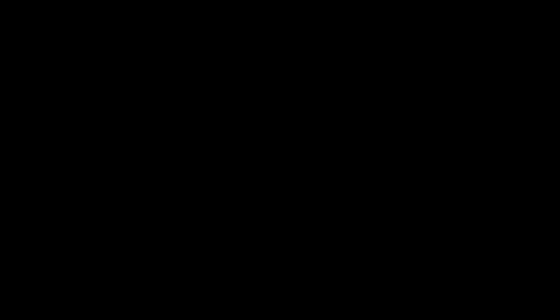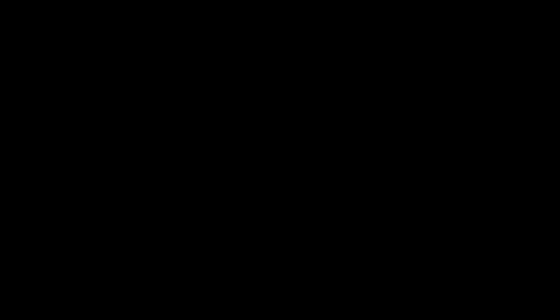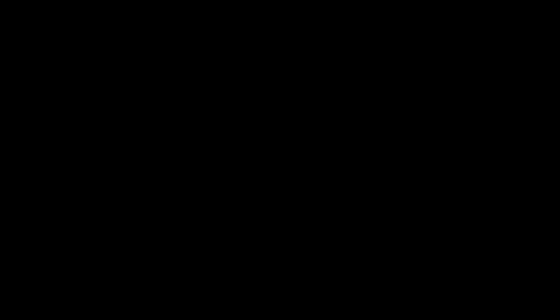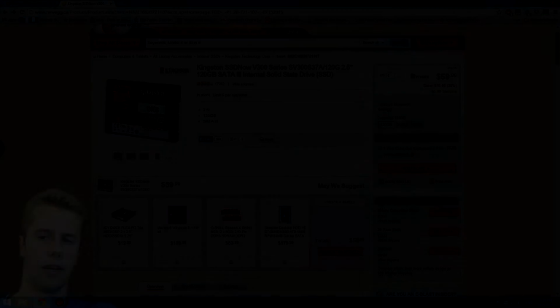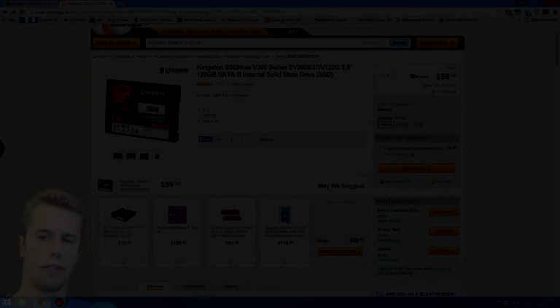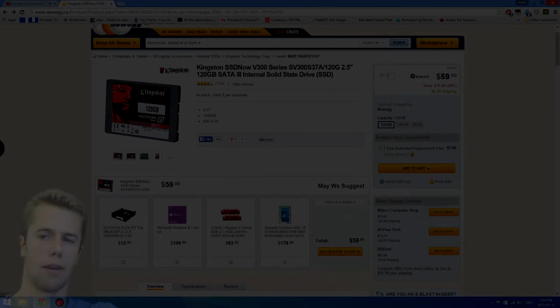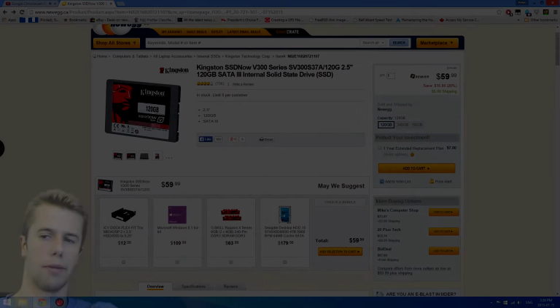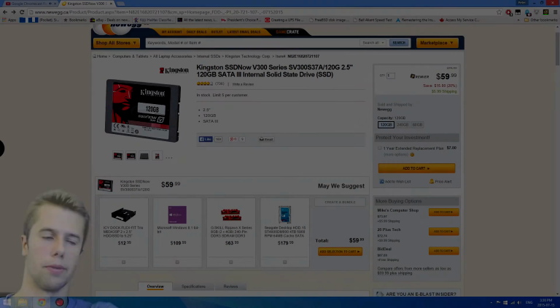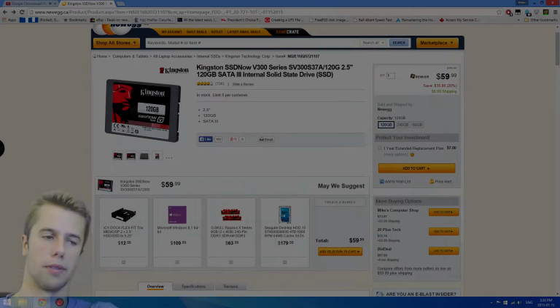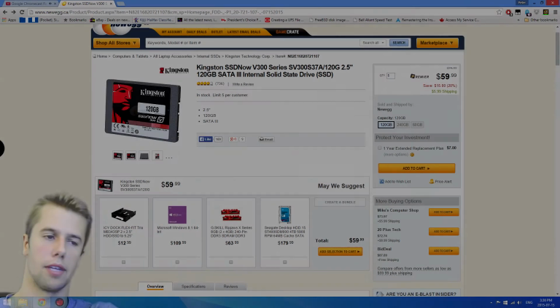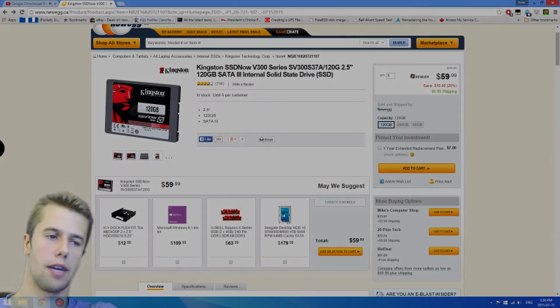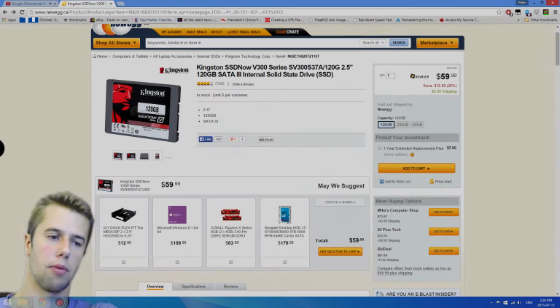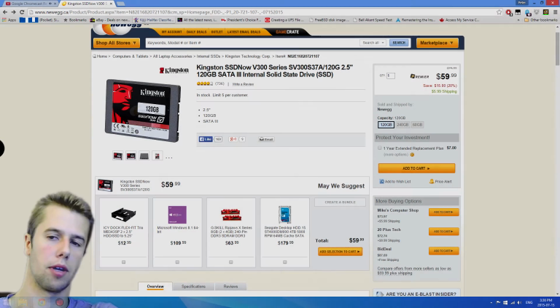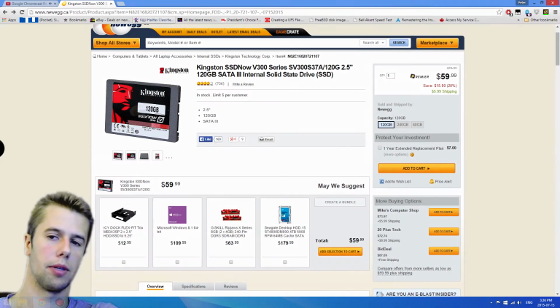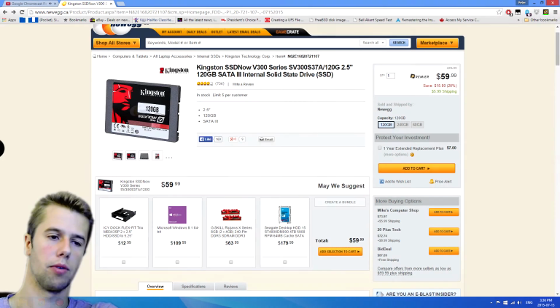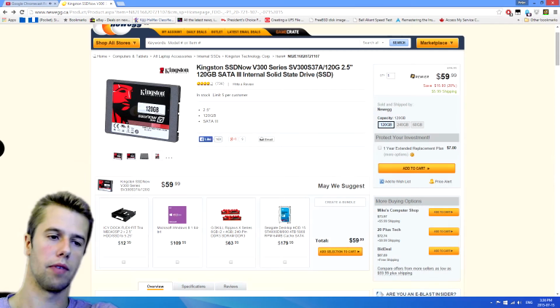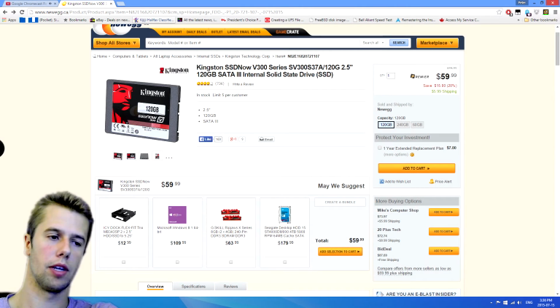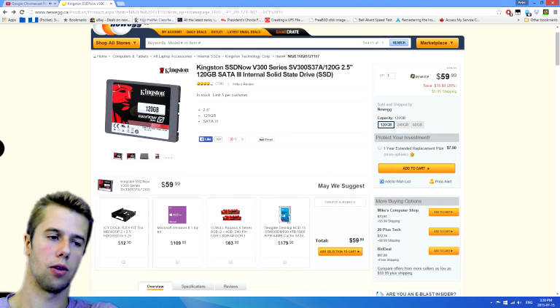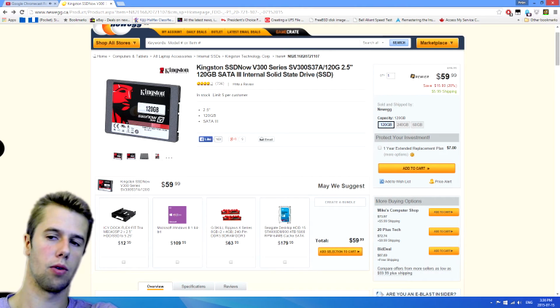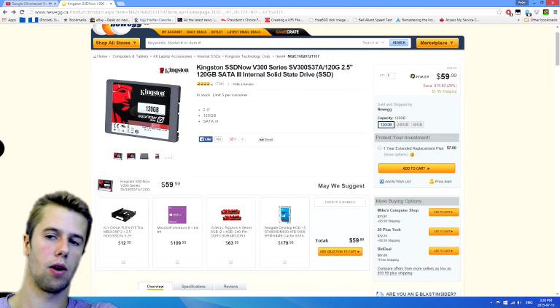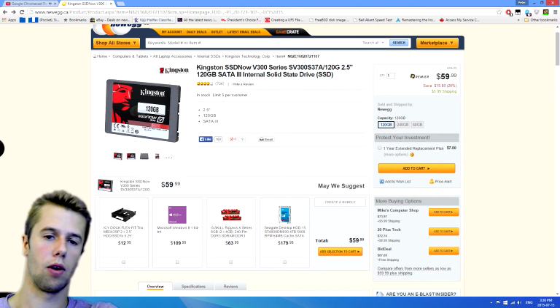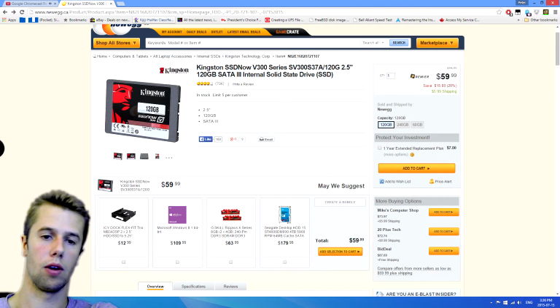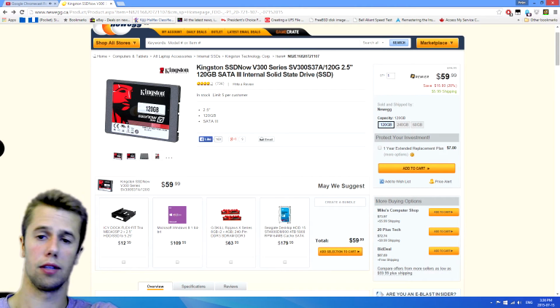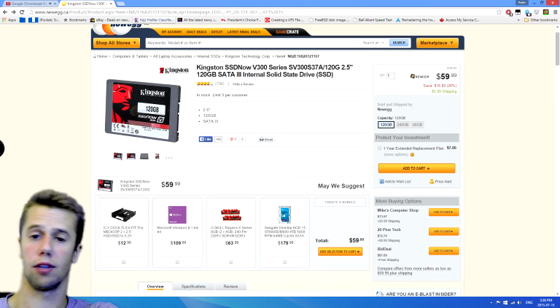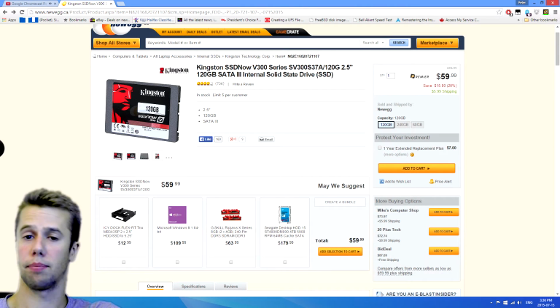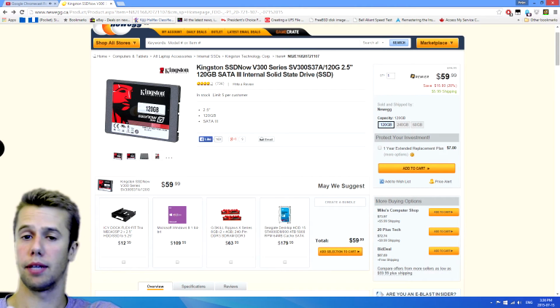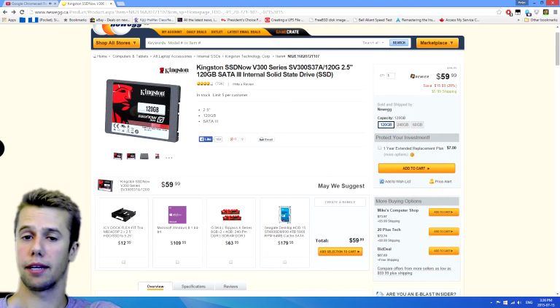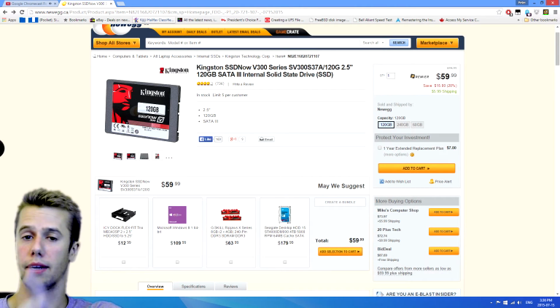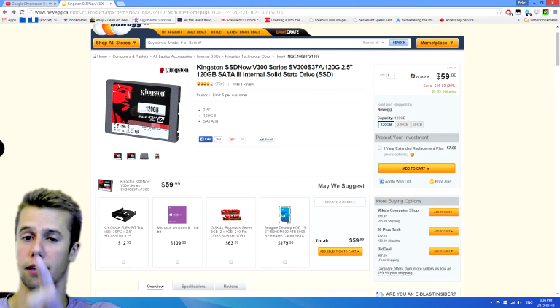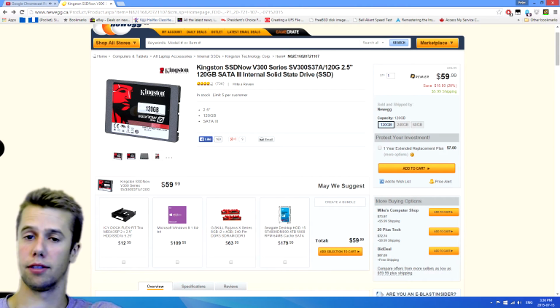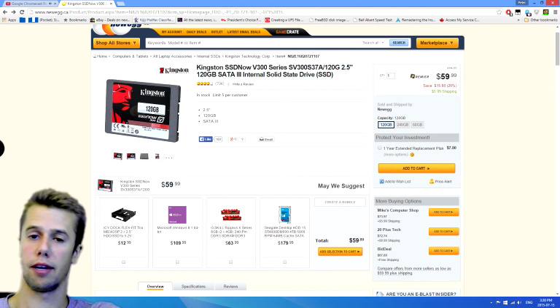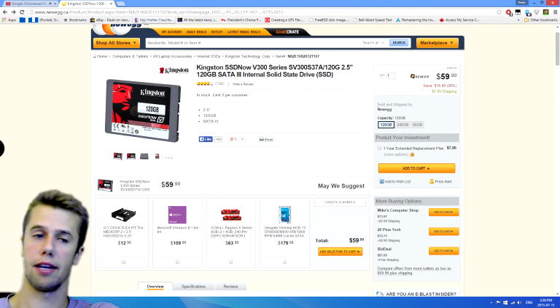Hey guys, how are we doing? Today we're going to be doing a video on top tech under $80.